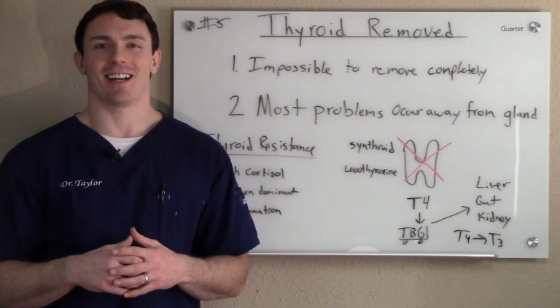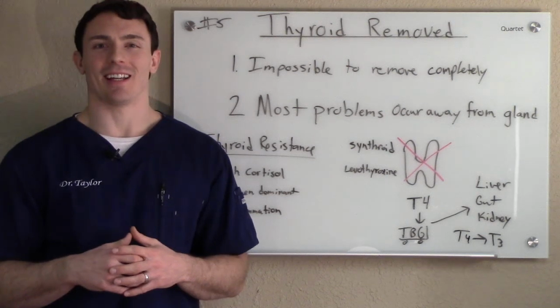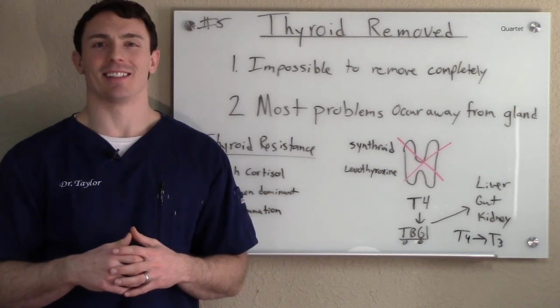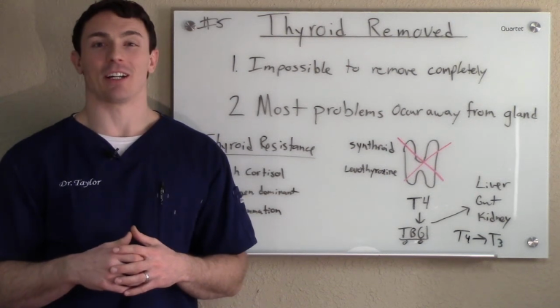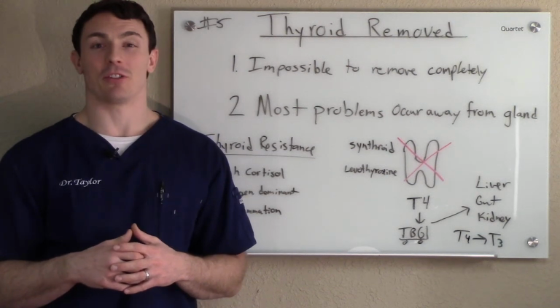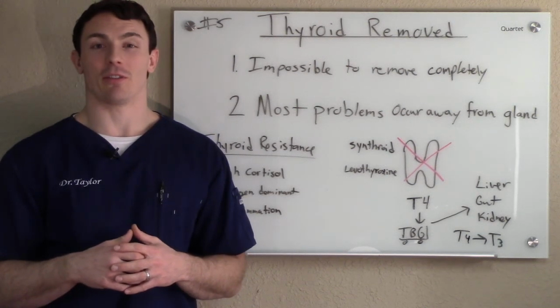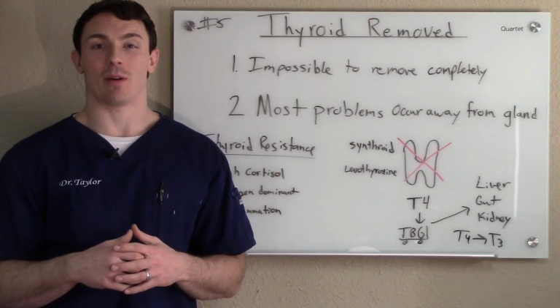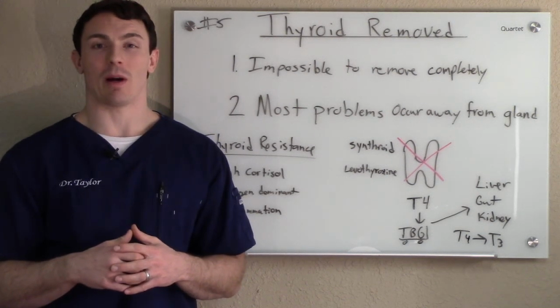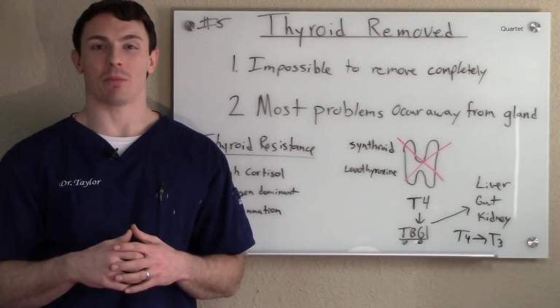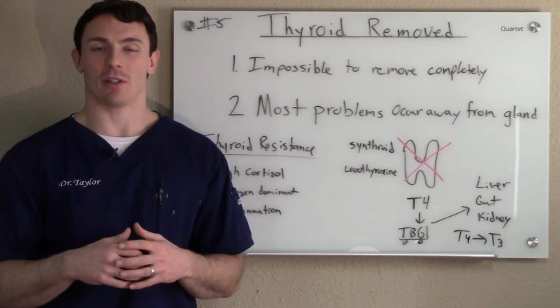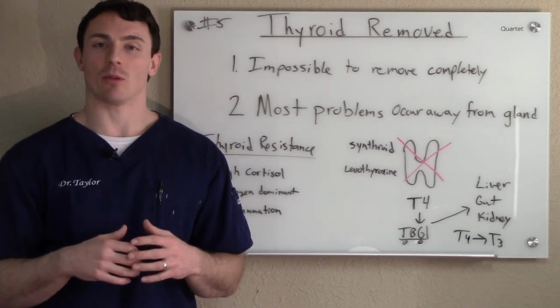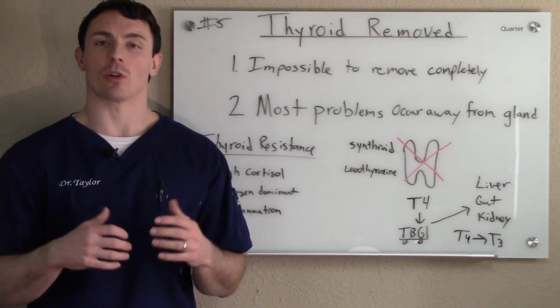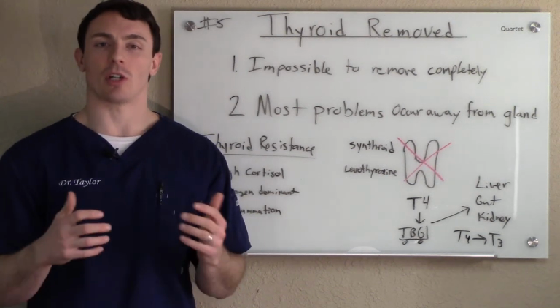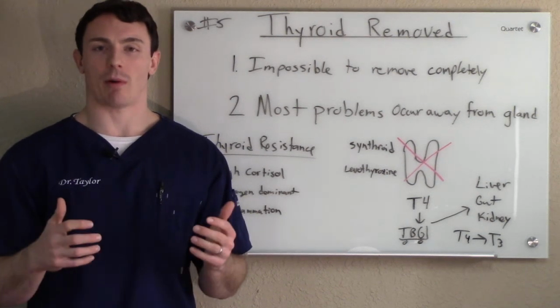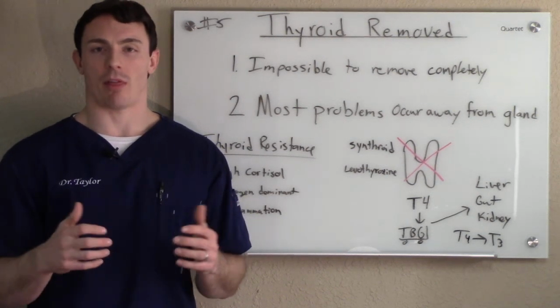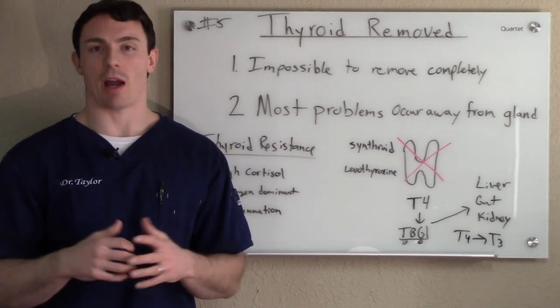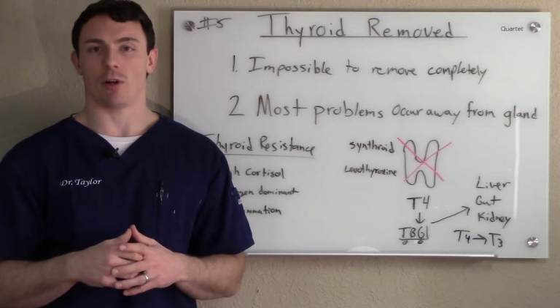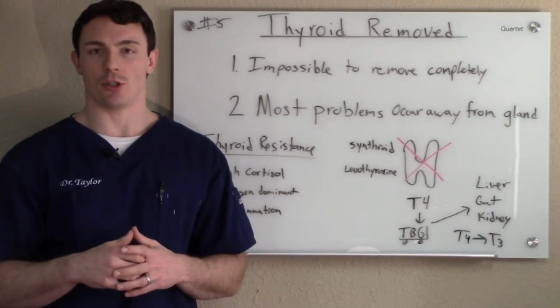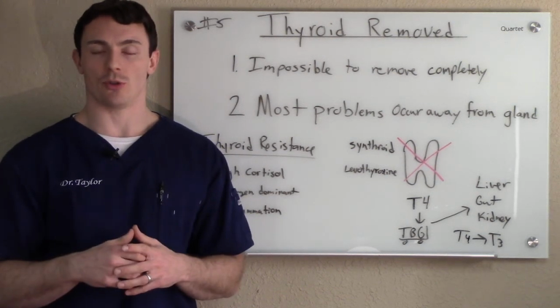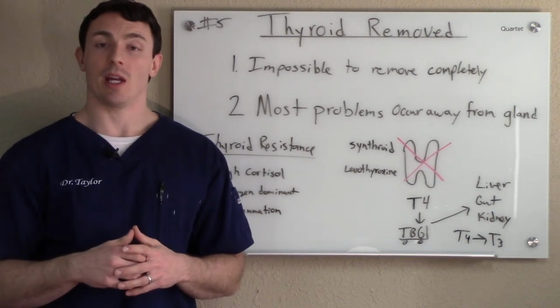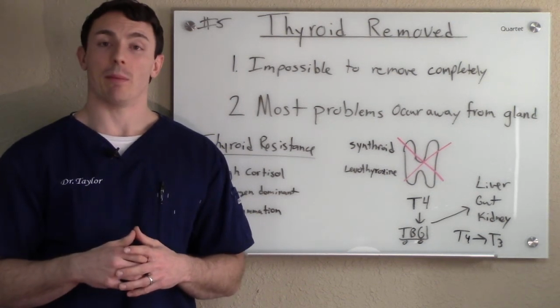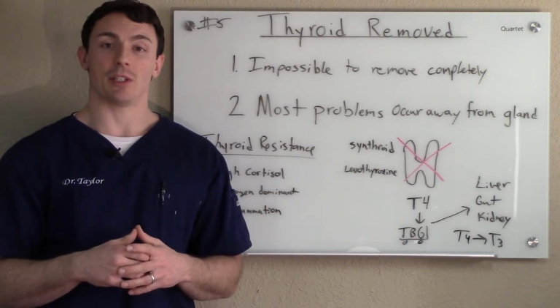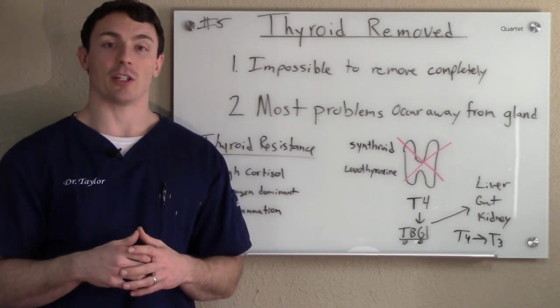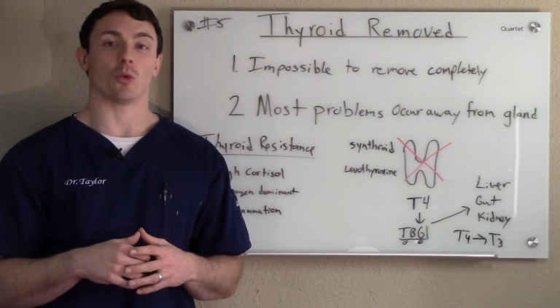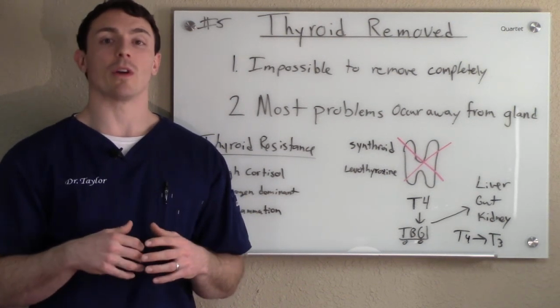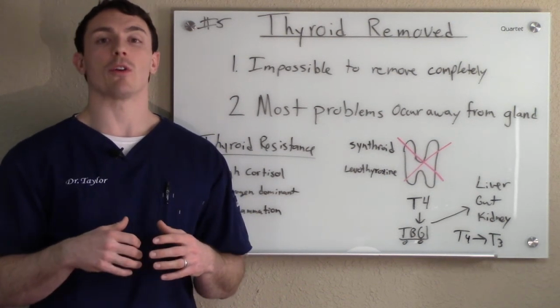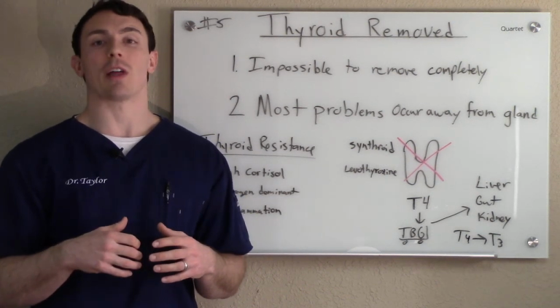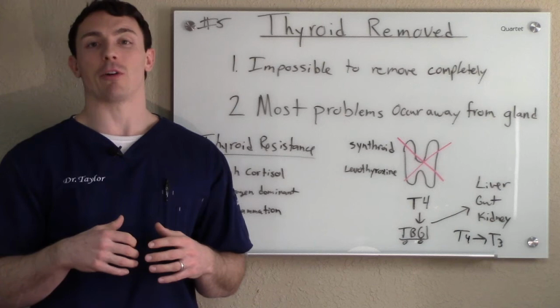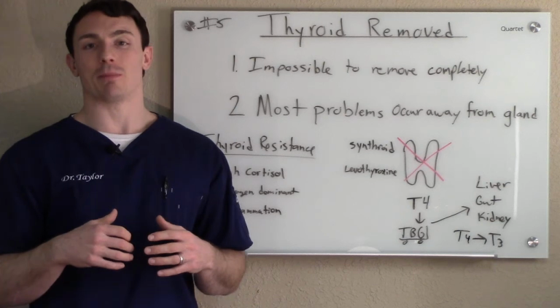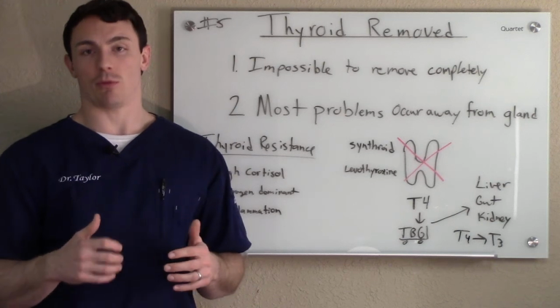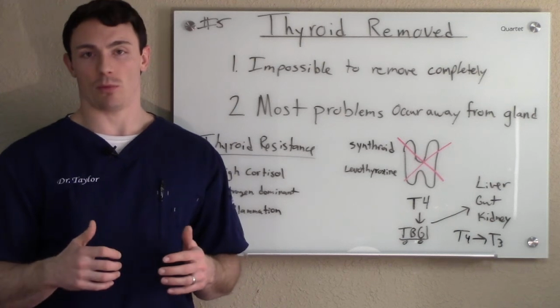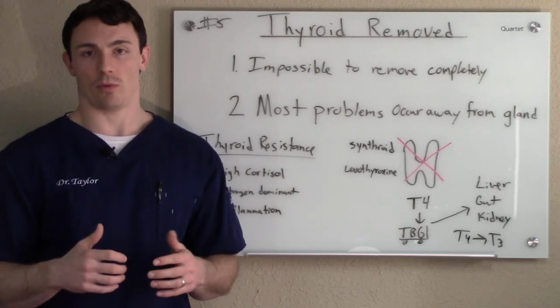Hi, Dr. Taylor Van Weinboom here, and we're going to talk about thyroid issues. In particular, what if your thyroid's been removed?